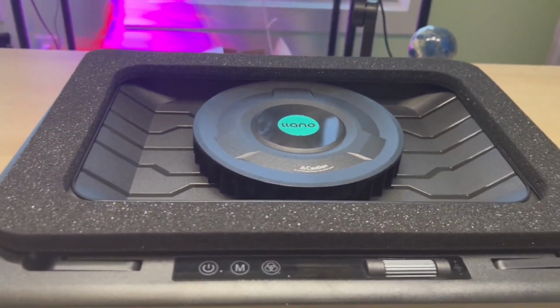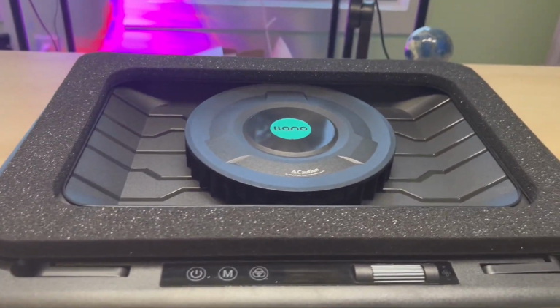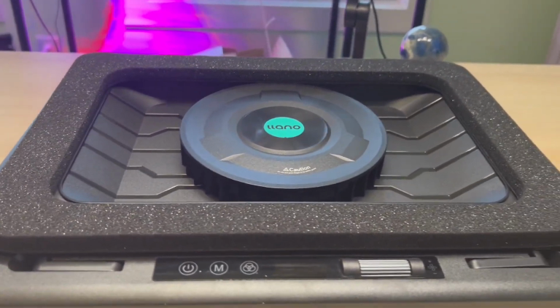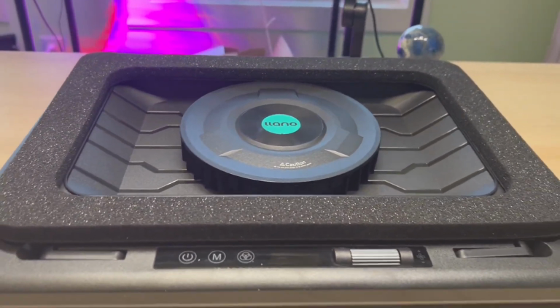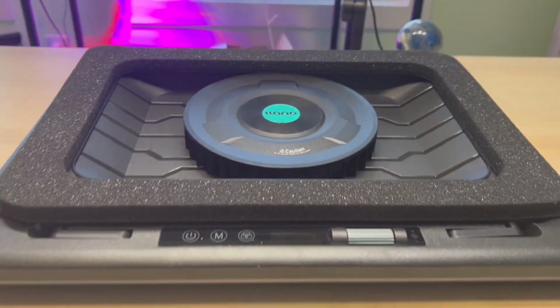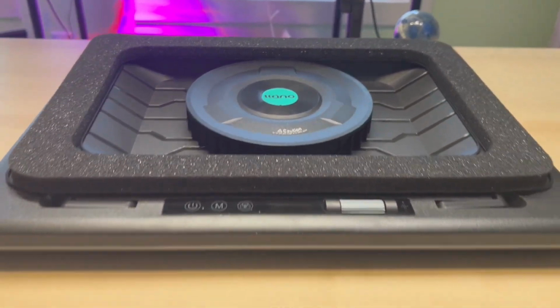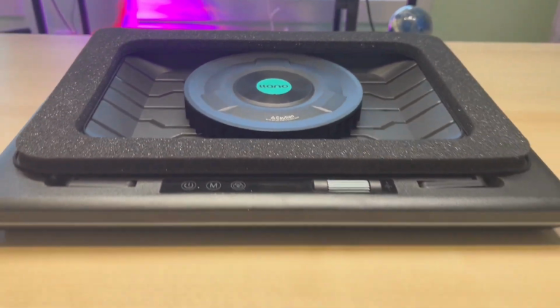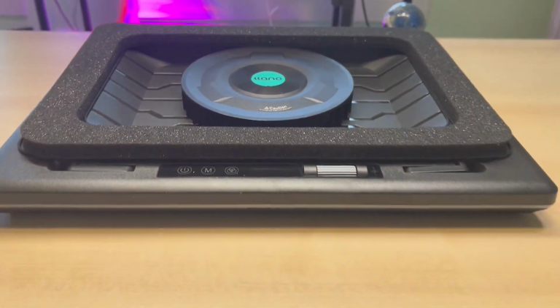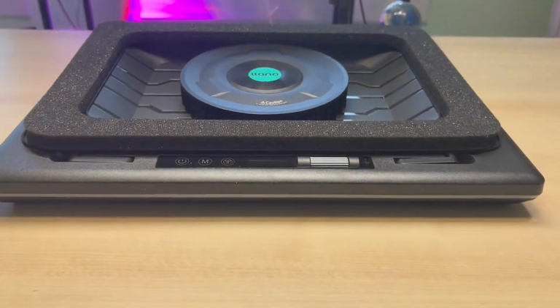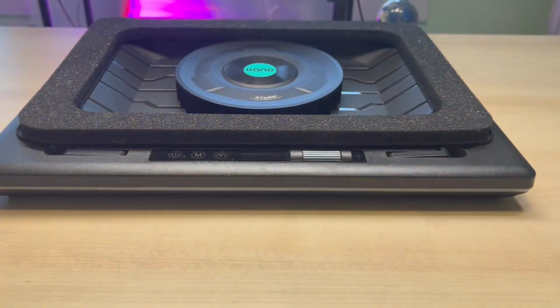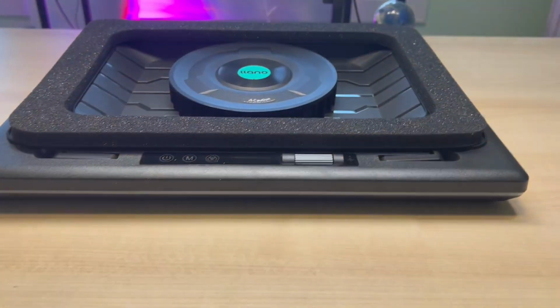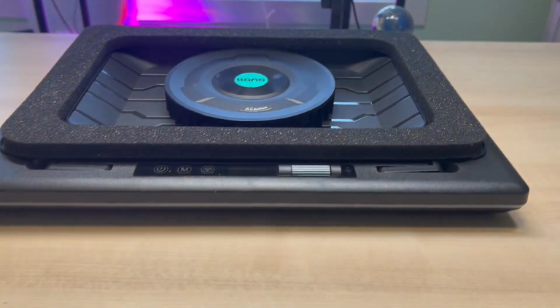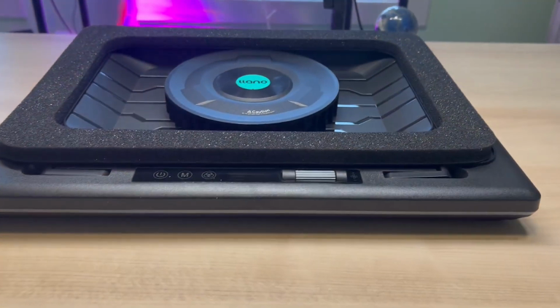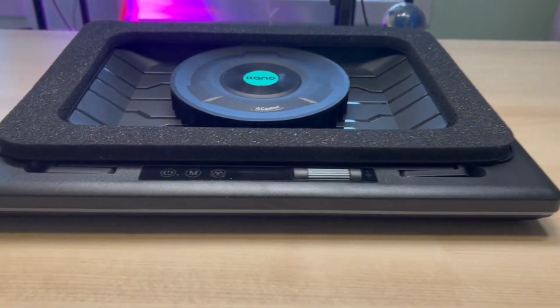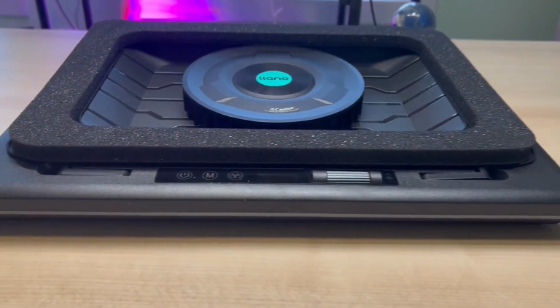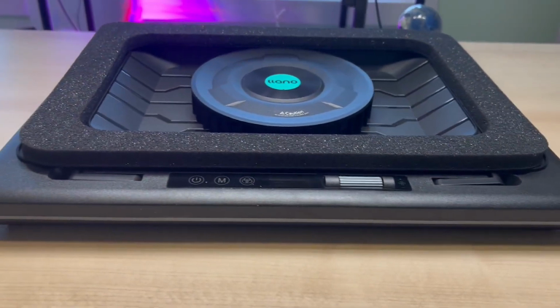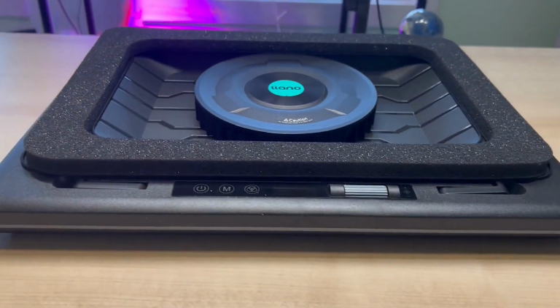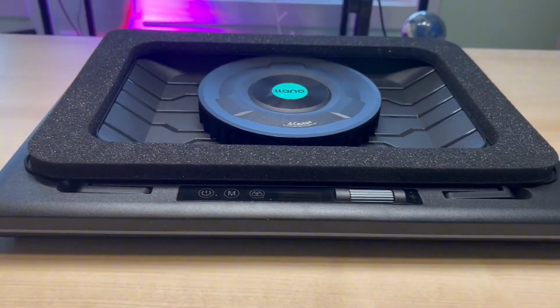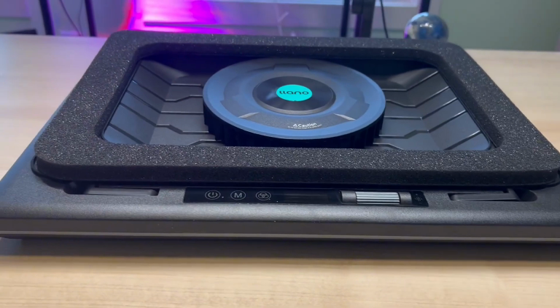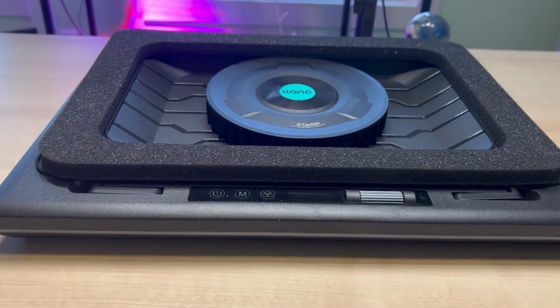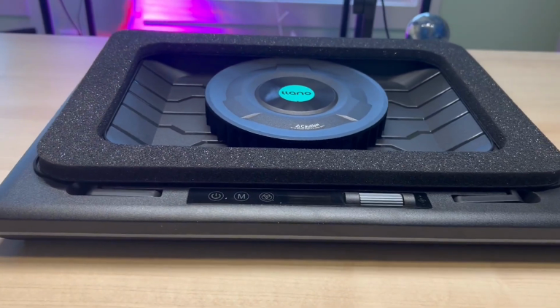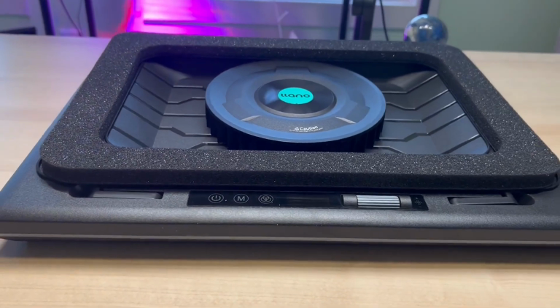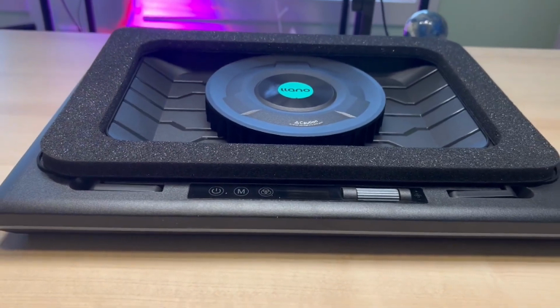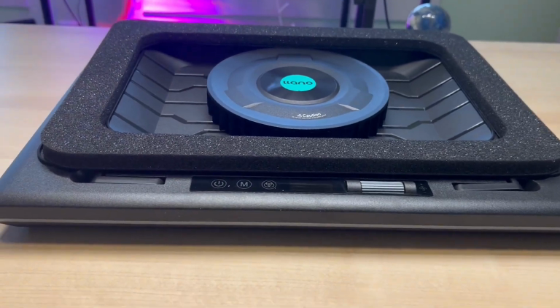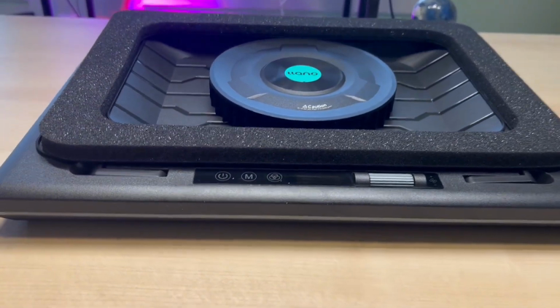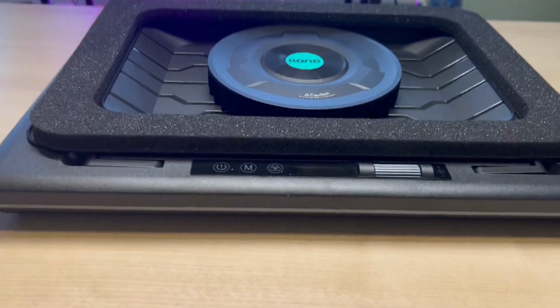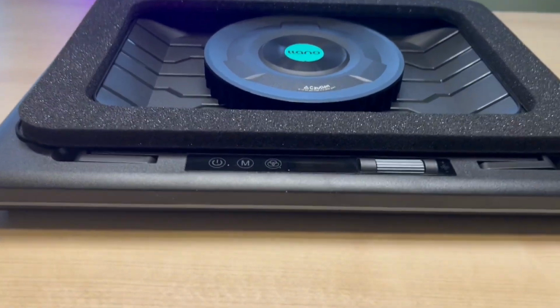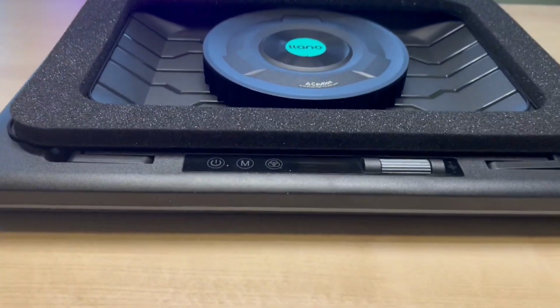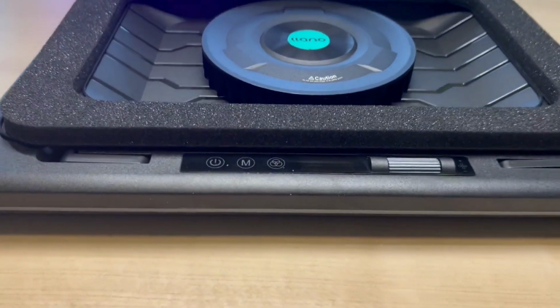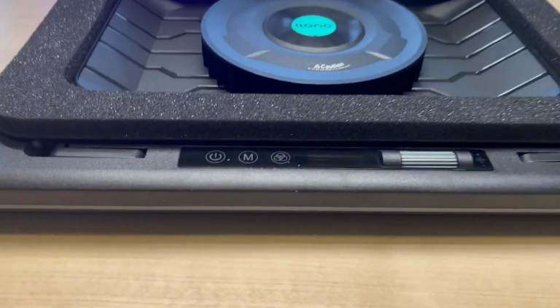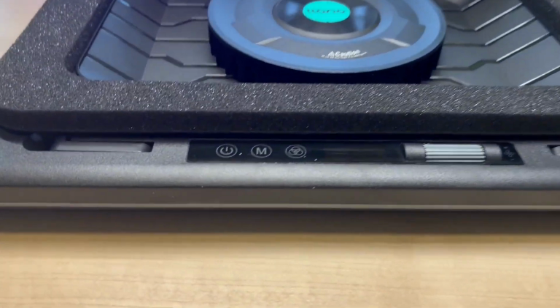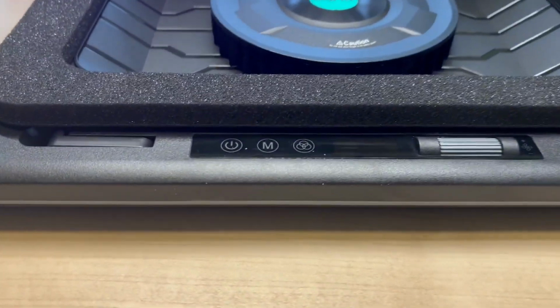Some laptops have hot spots — mine certainly does — and this is how I'm going to ensure that those get taken care of.